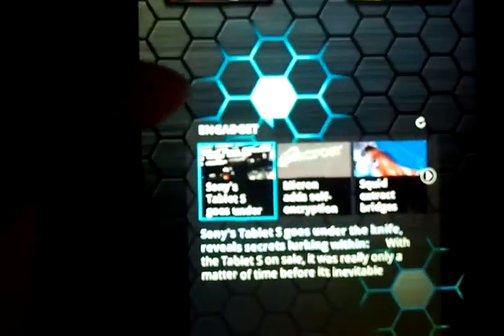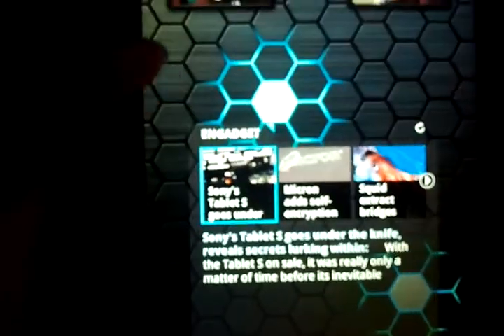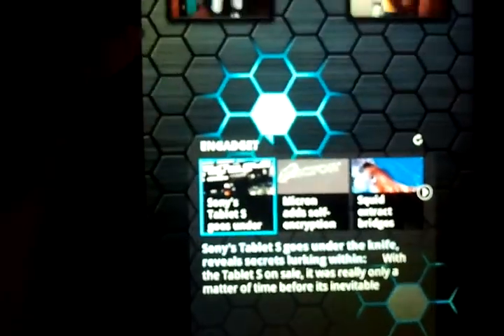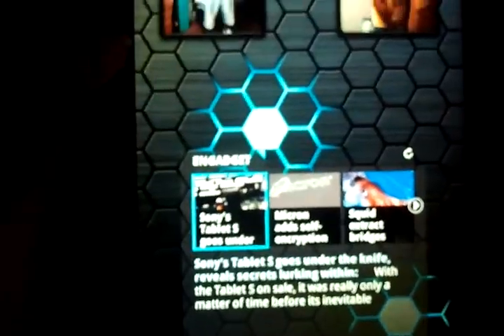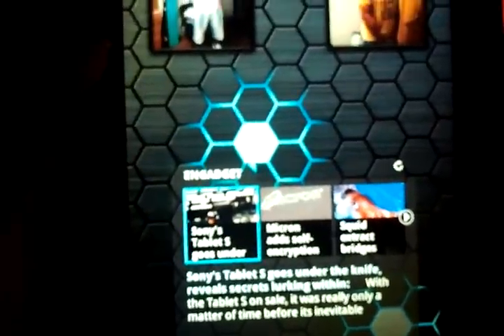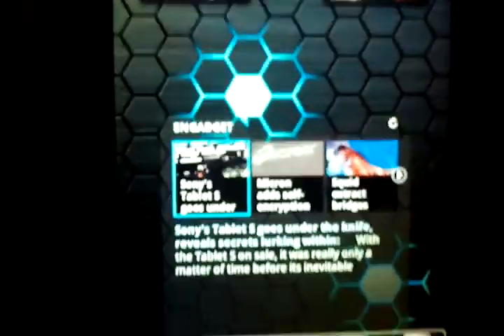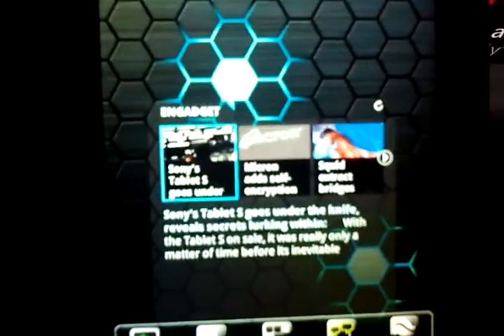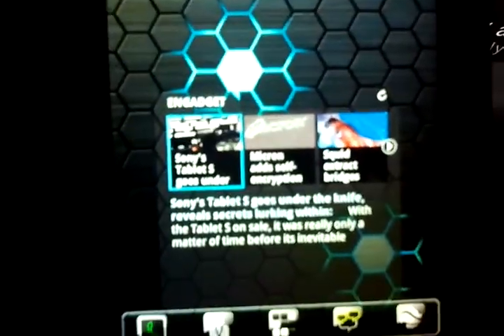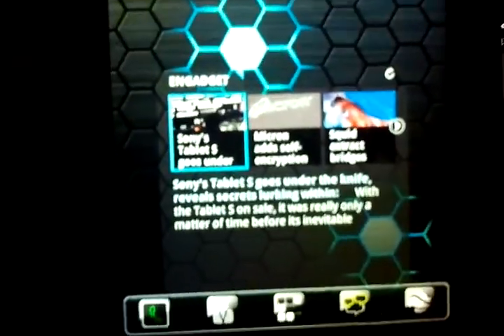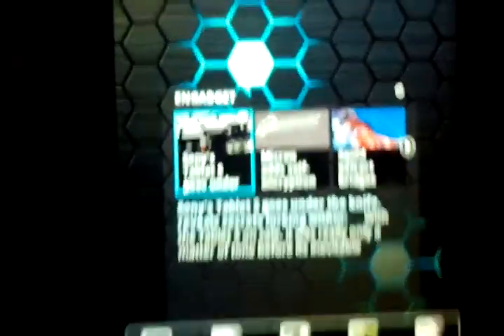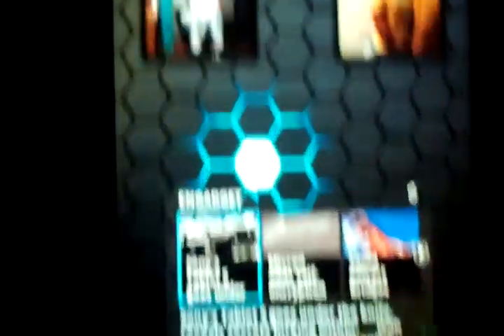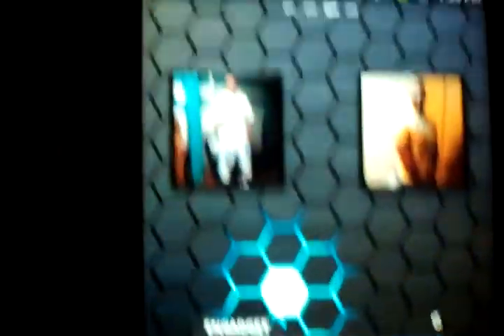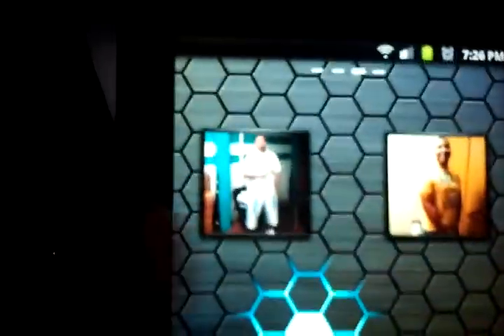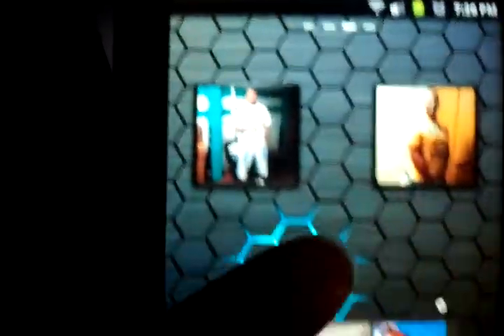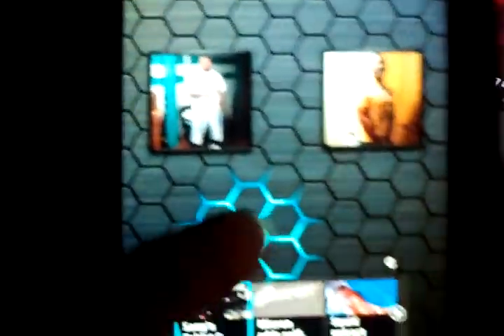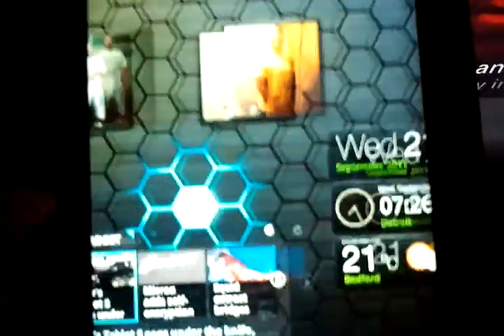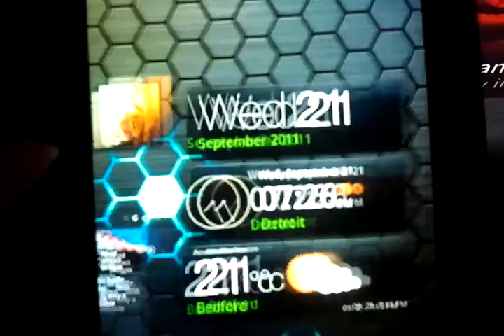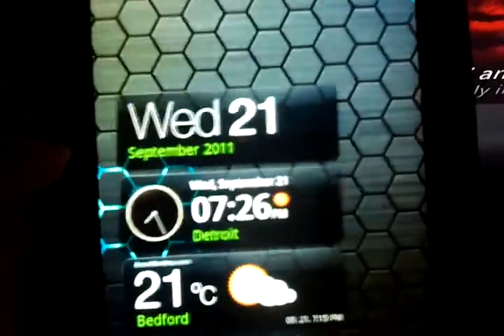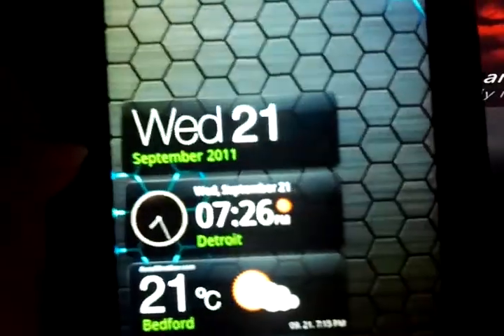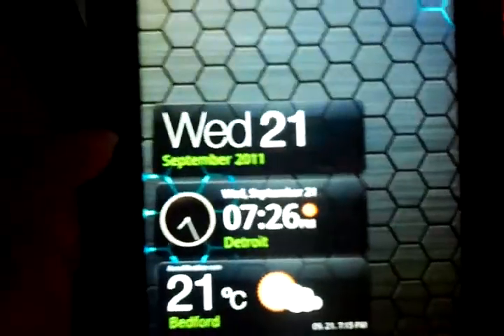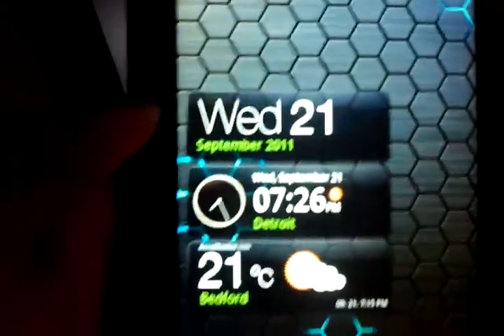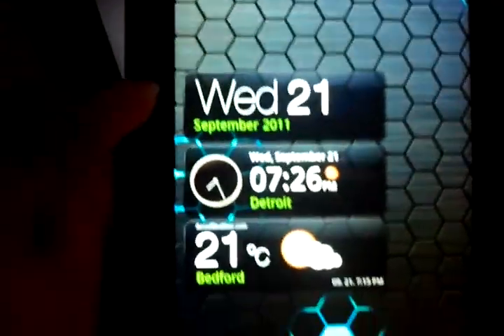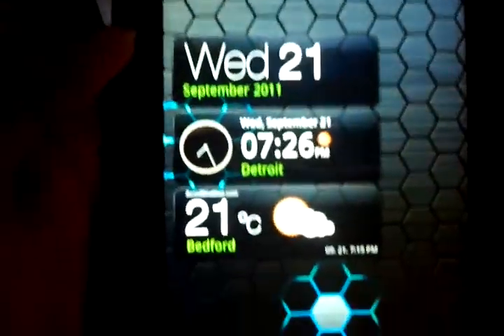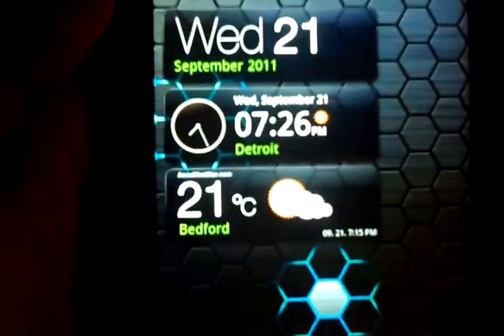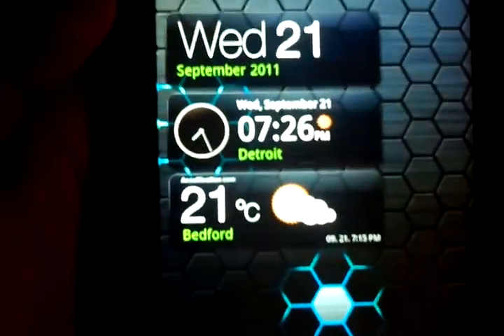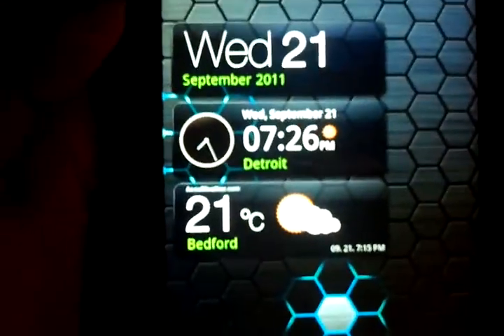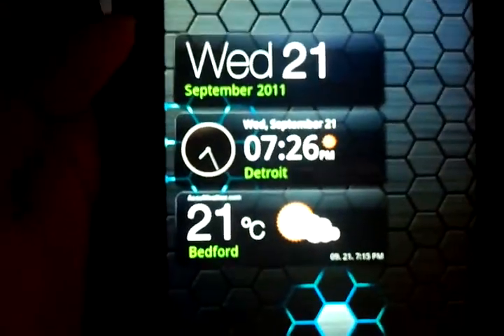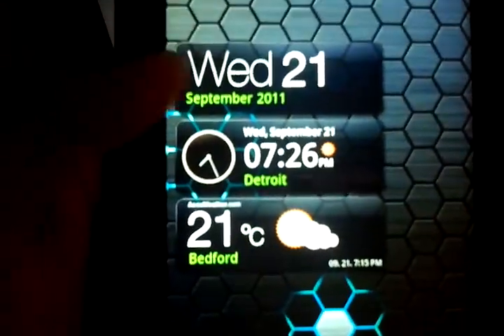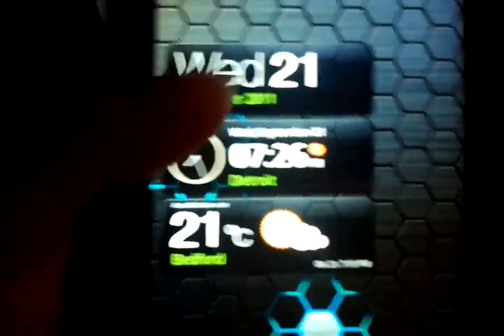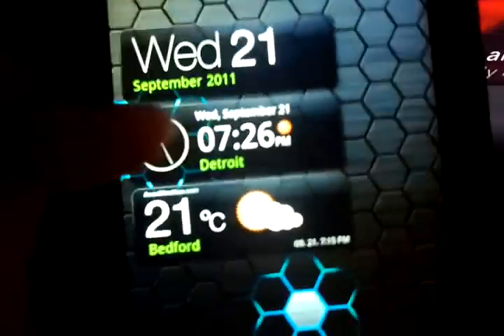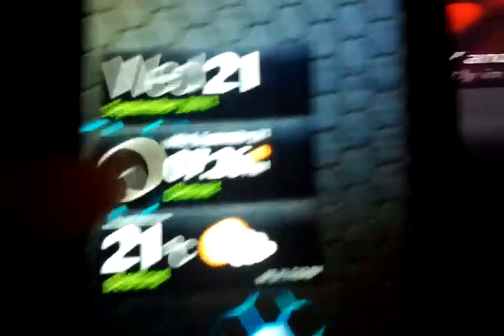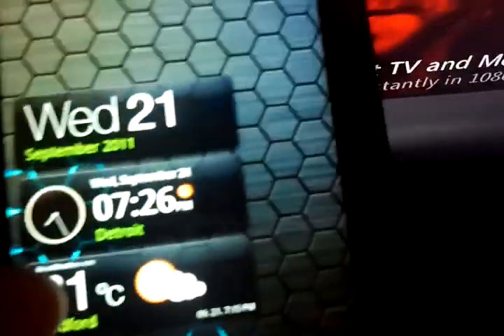This is Engadget right there. Some more pictures. That's Pulse for Android Central. Weather, date, time widgets on there.